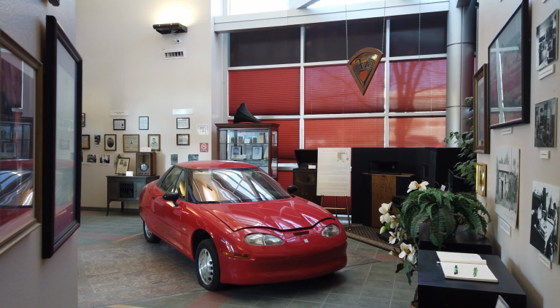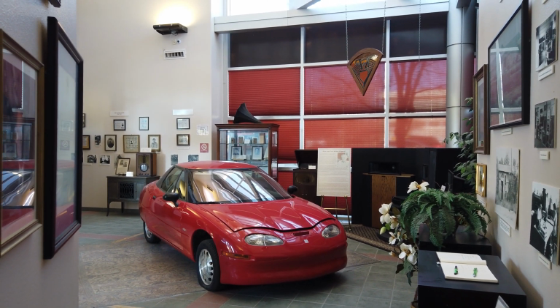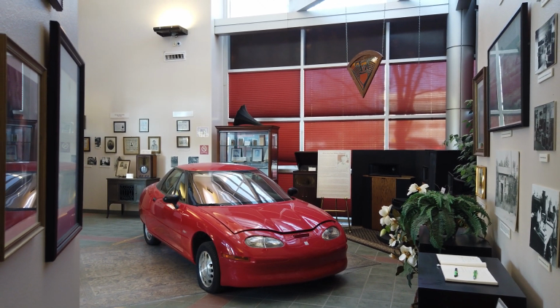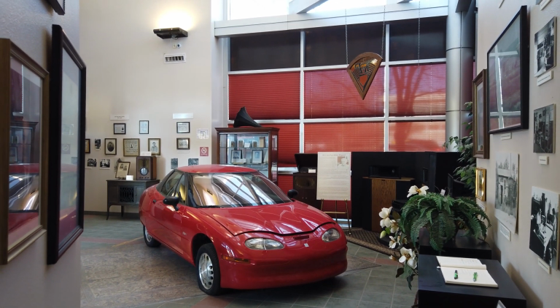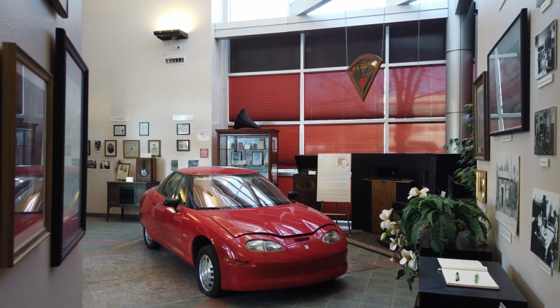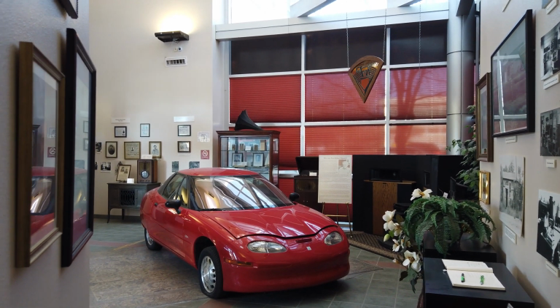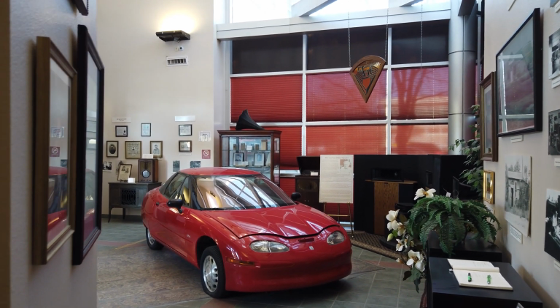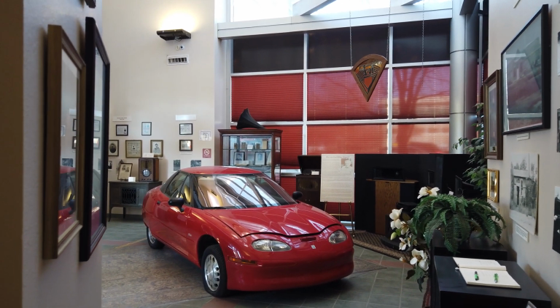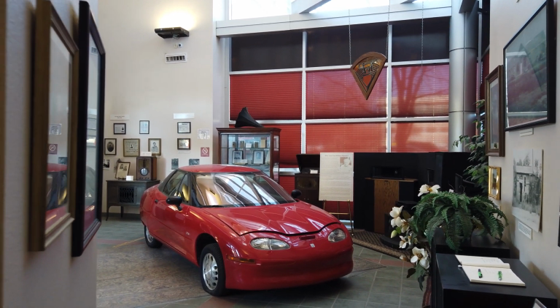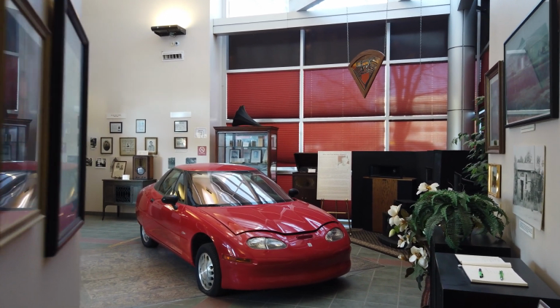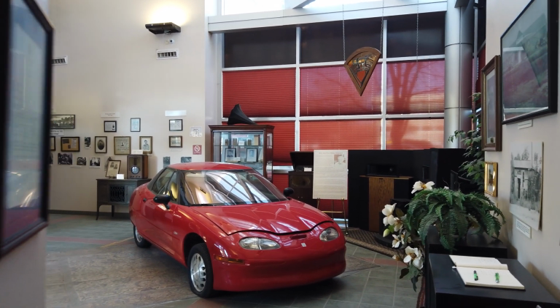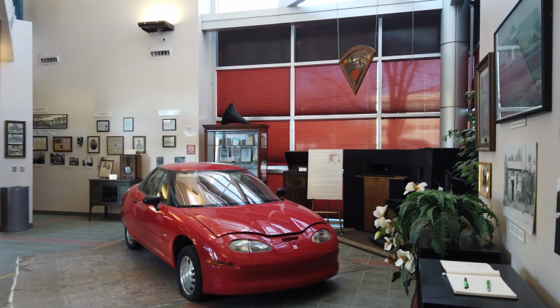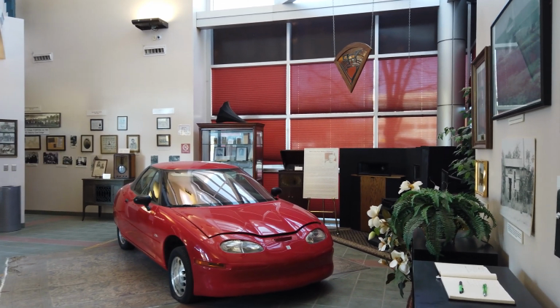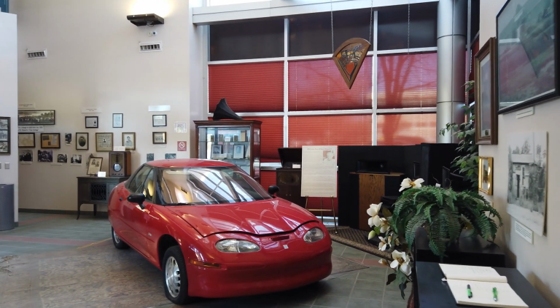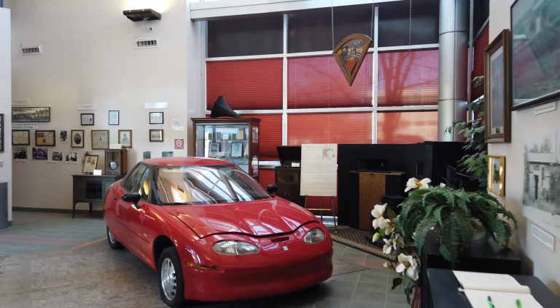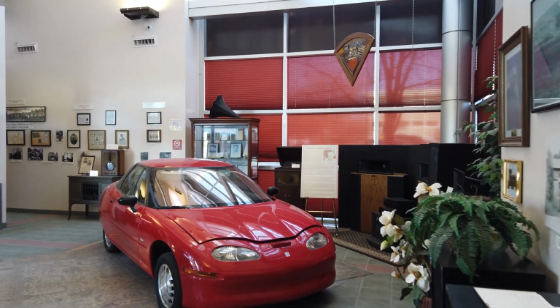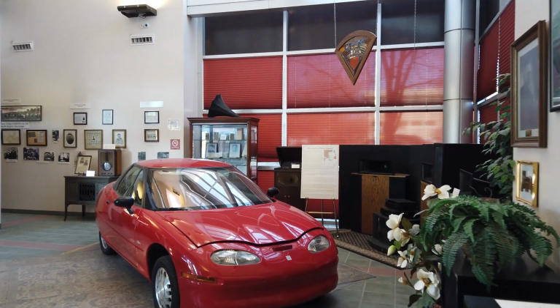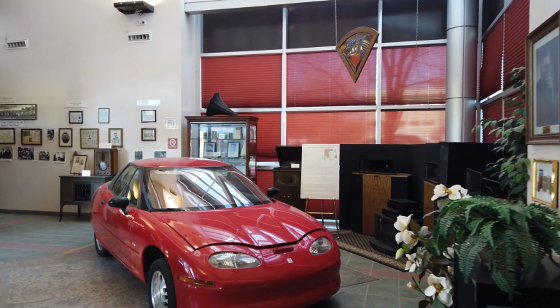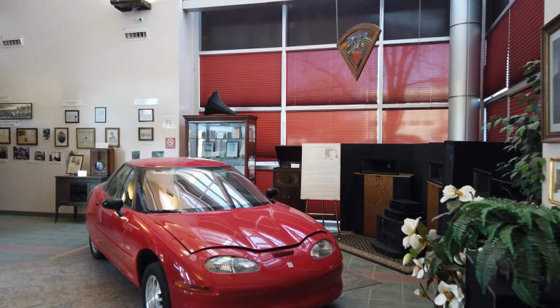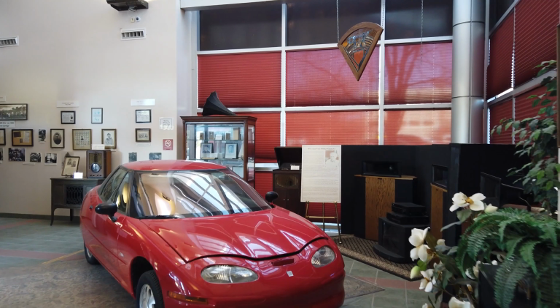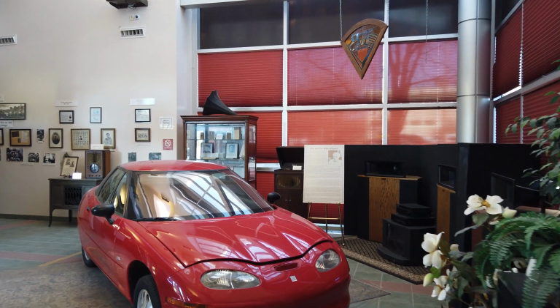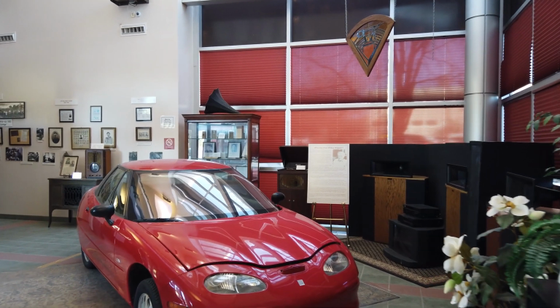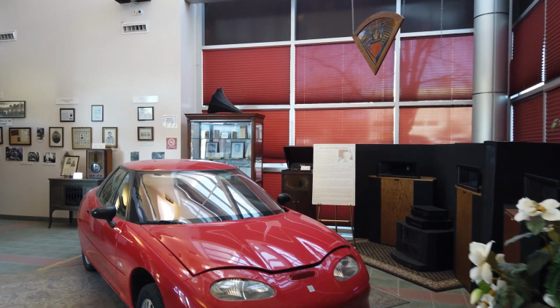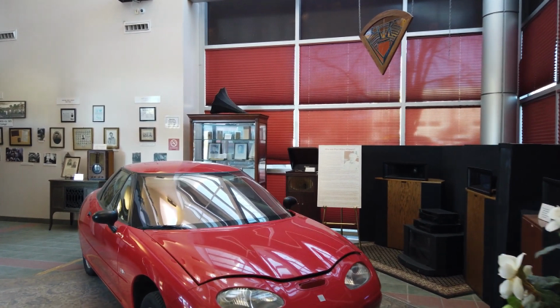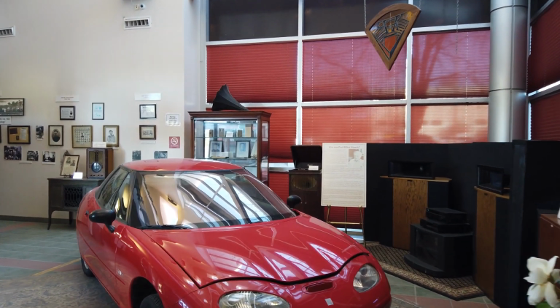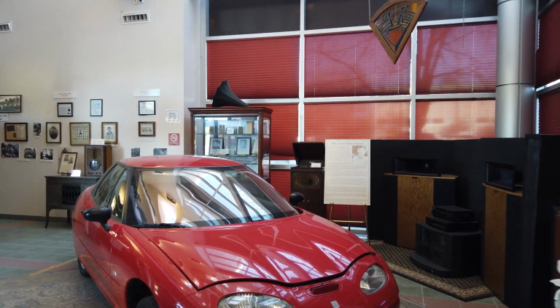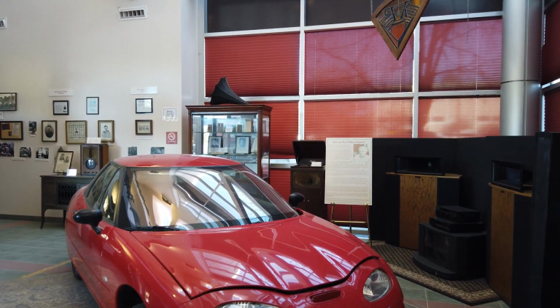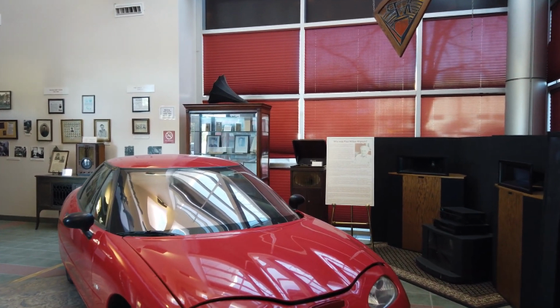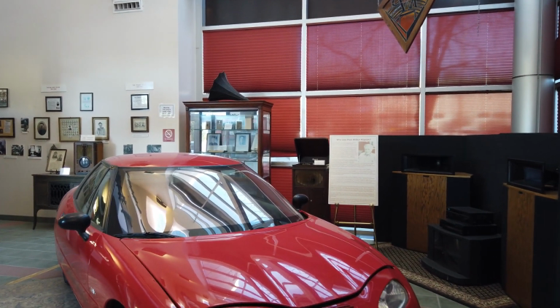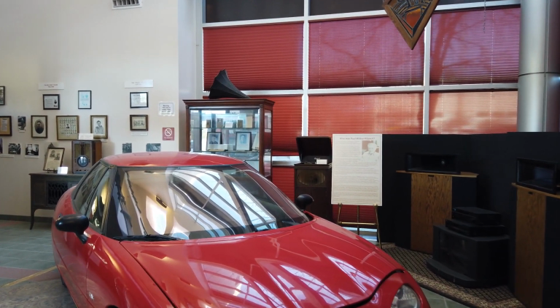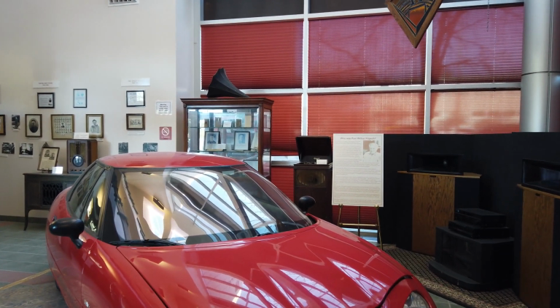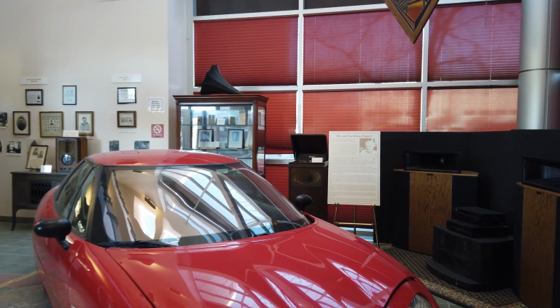This is going to be a look inside the GM EV1, the first modern production electric vehicle.